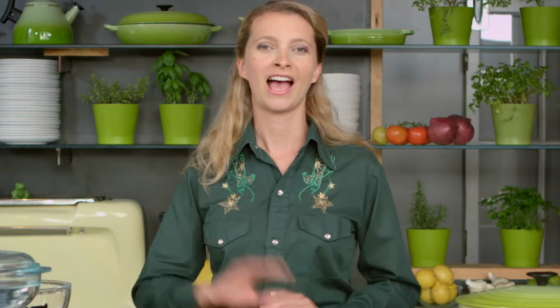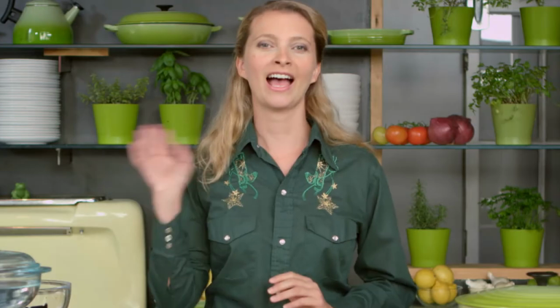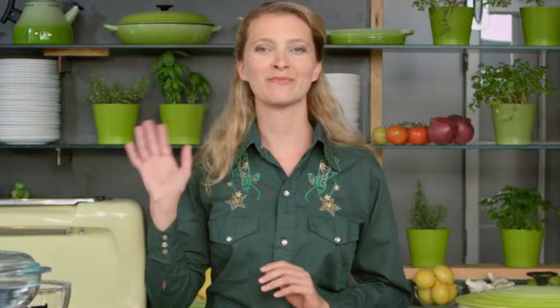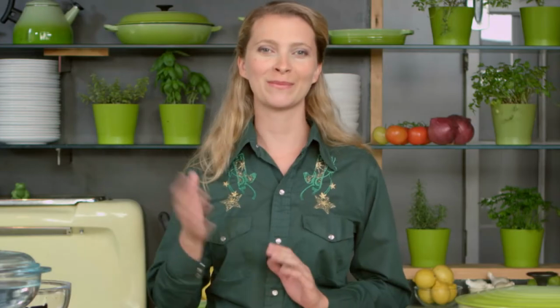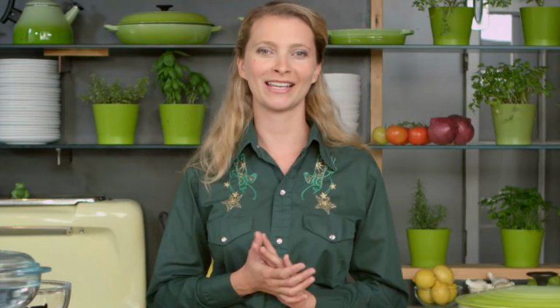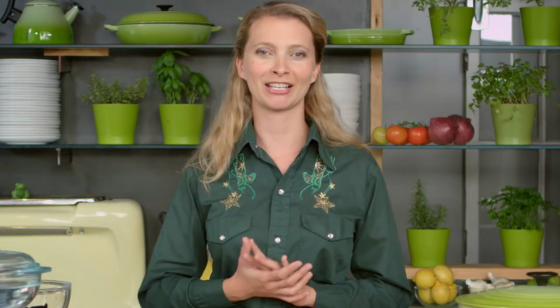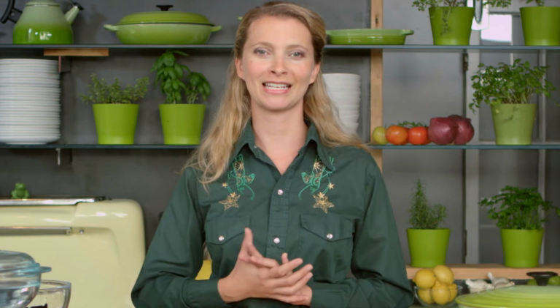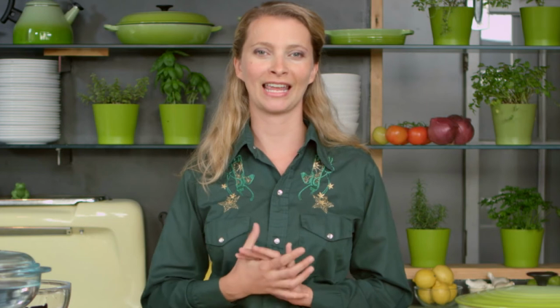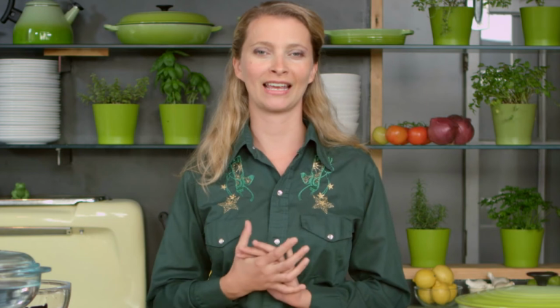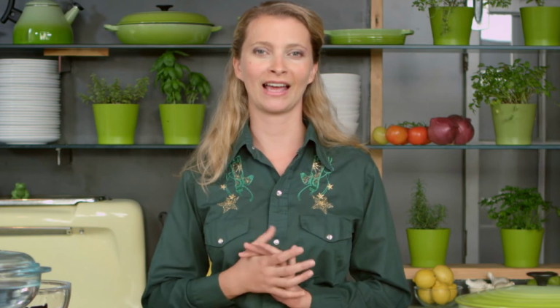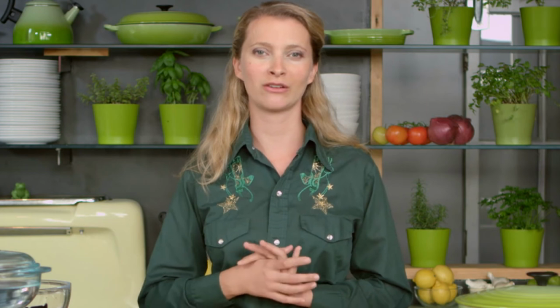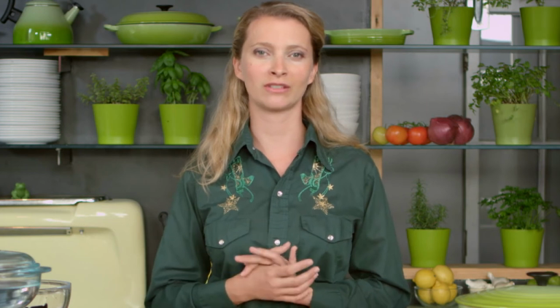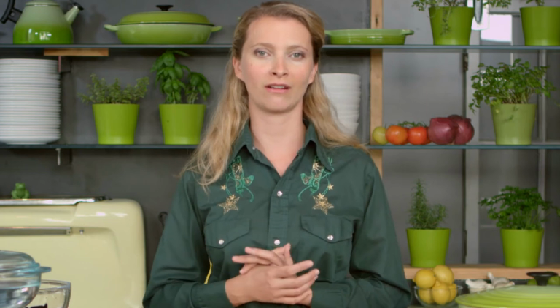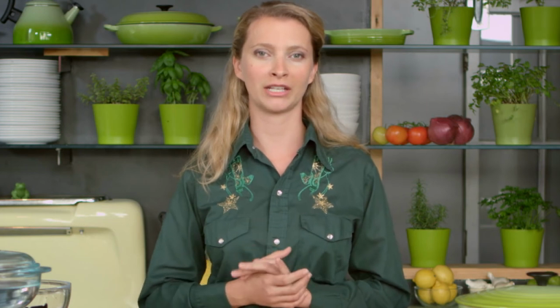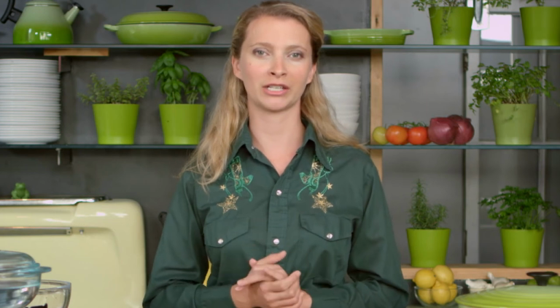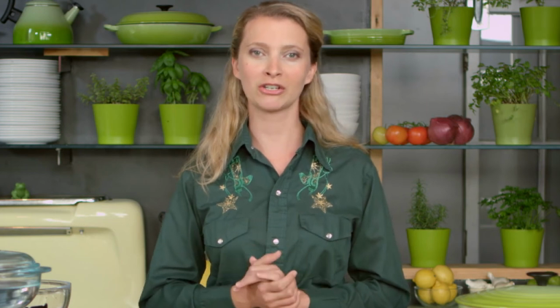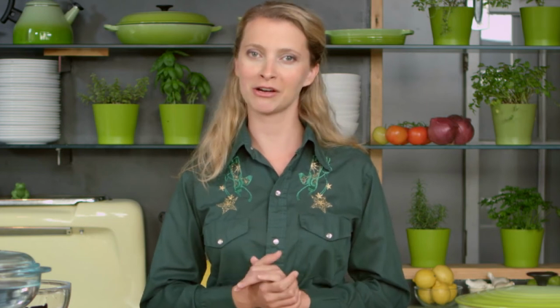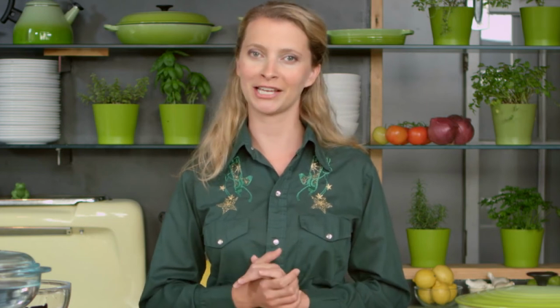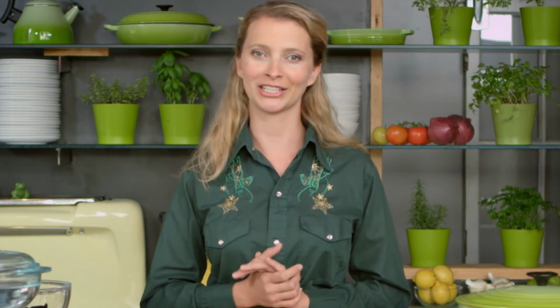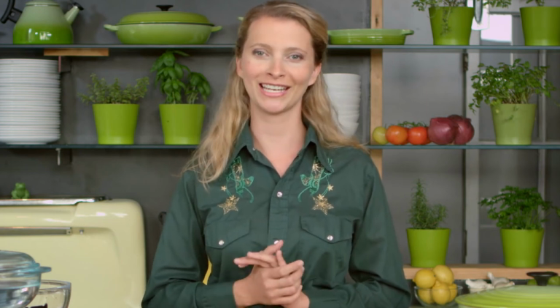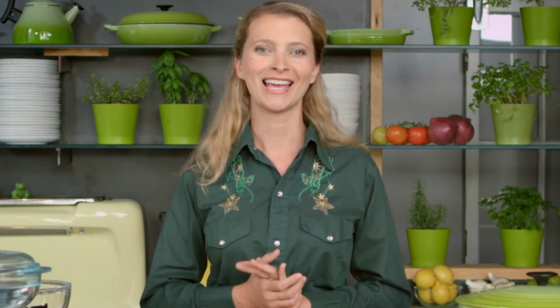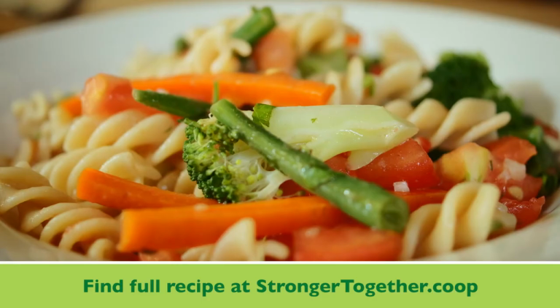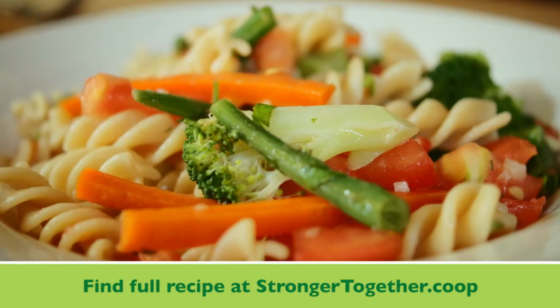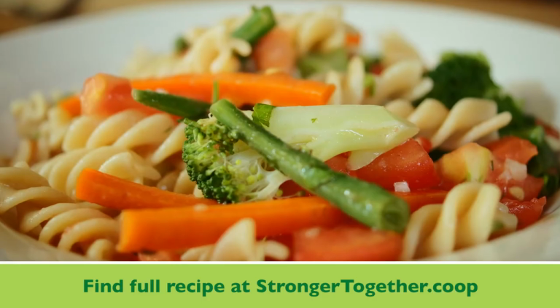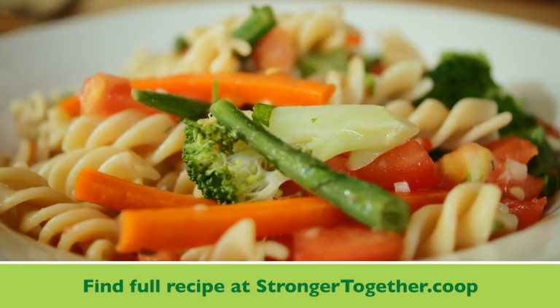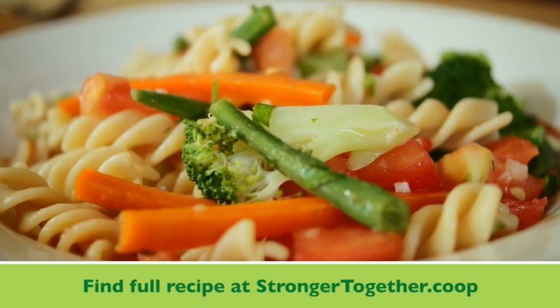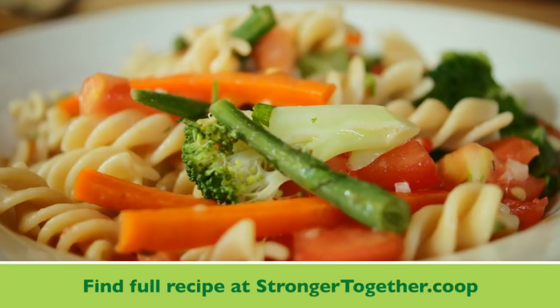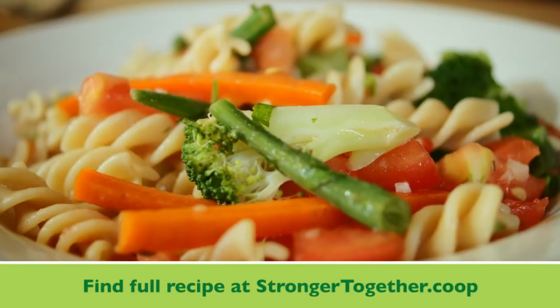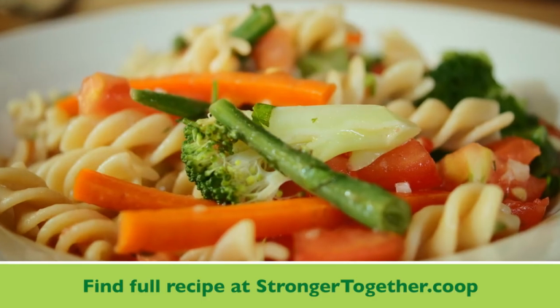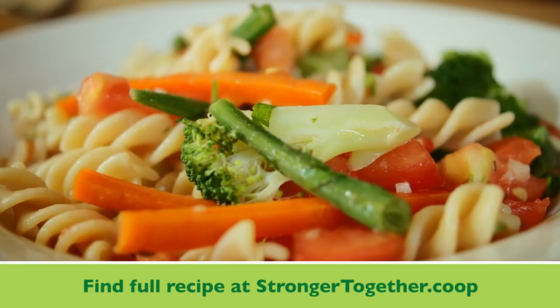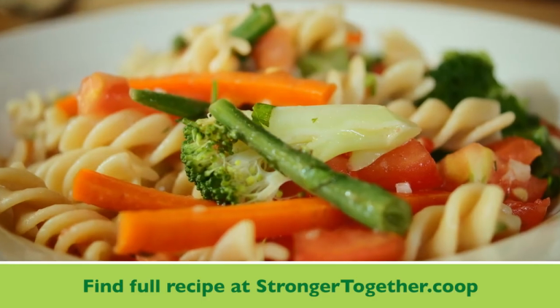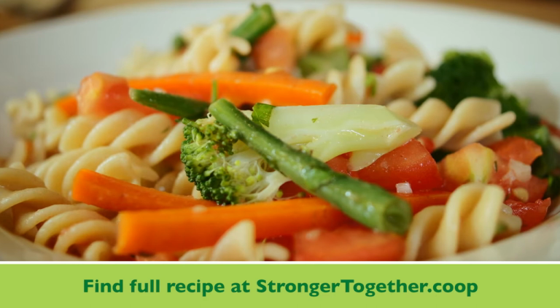Hi, my name is Hilah Johnson, and I host an online cooking show called Hilah Cooking. Today we're going to make a pasta primavera recipe.